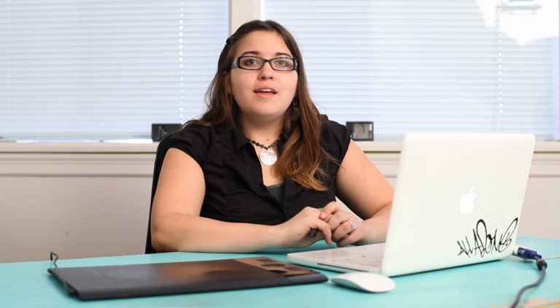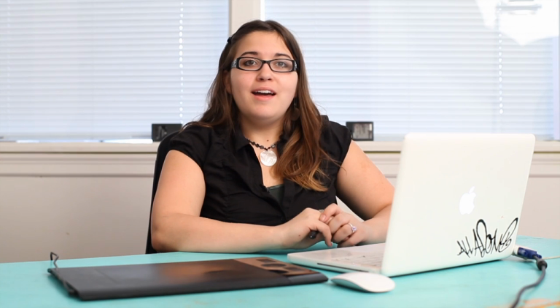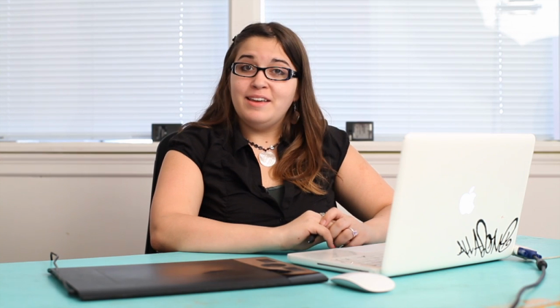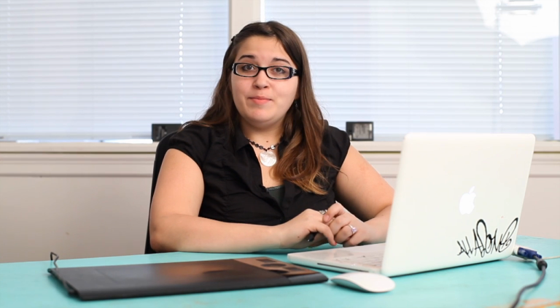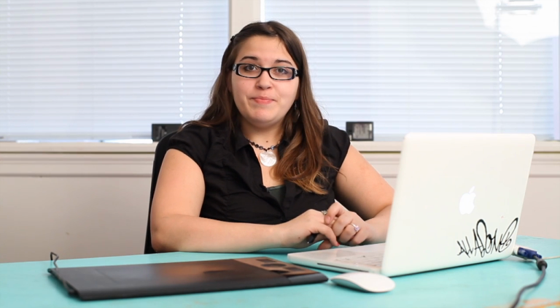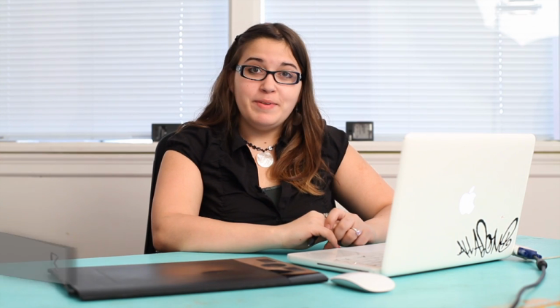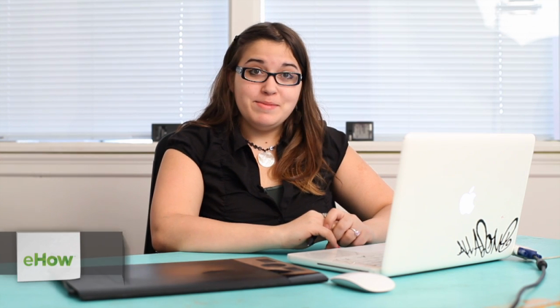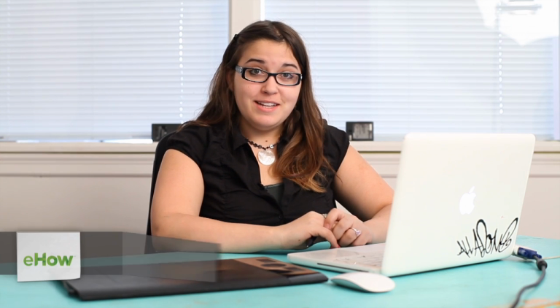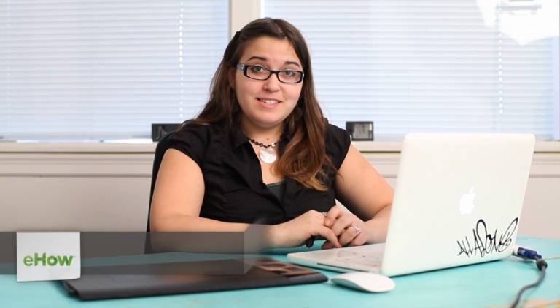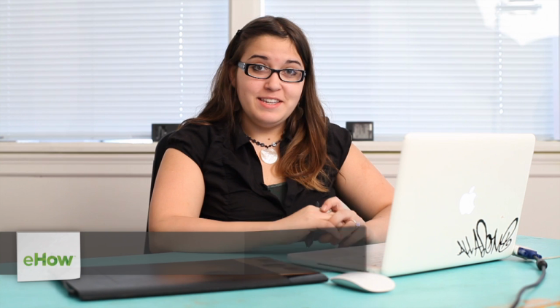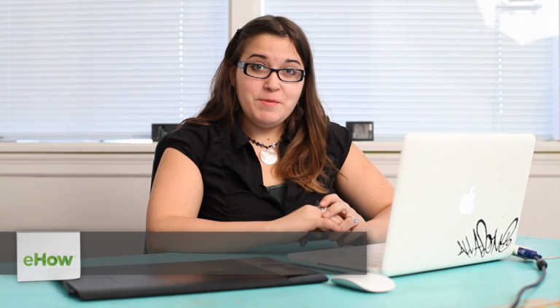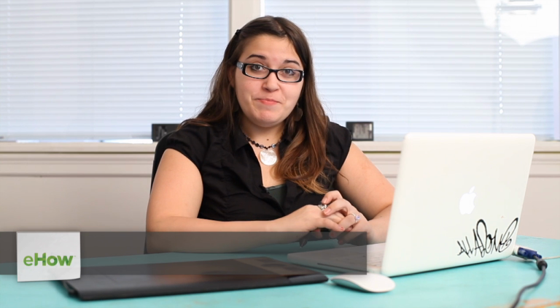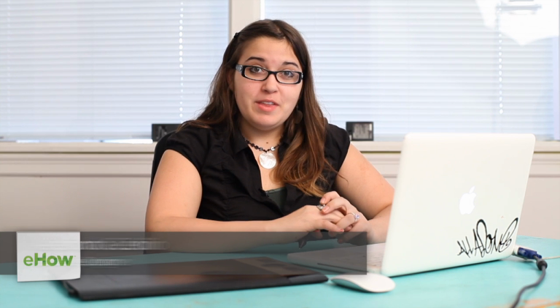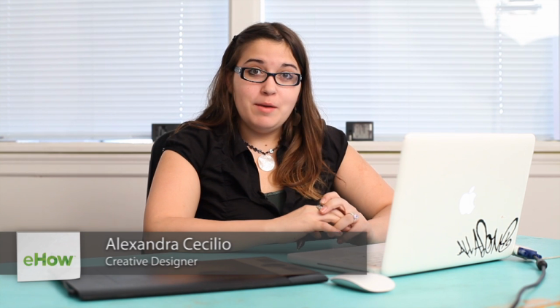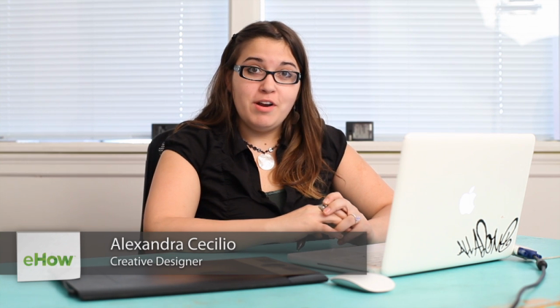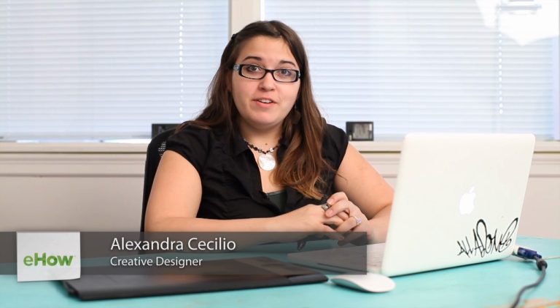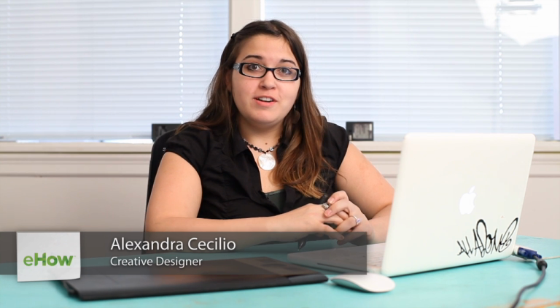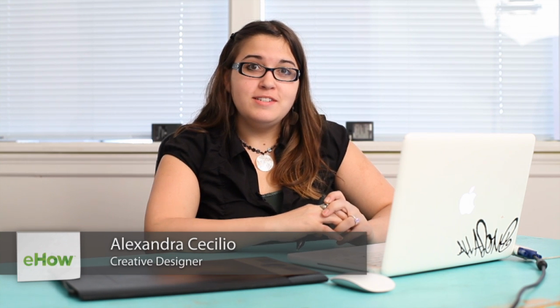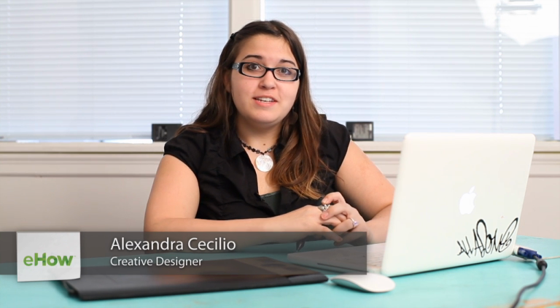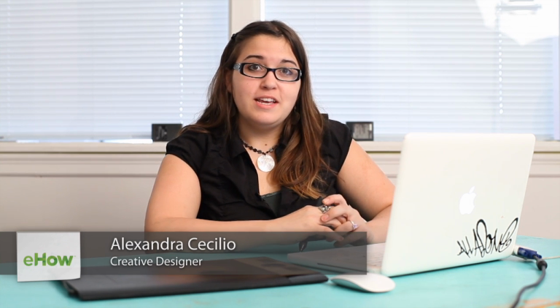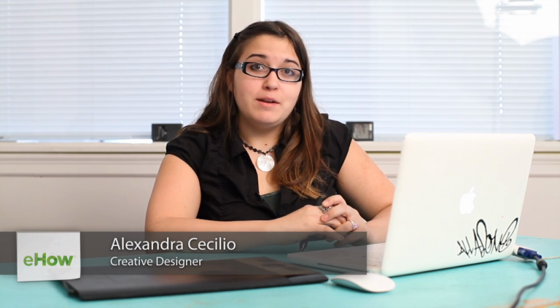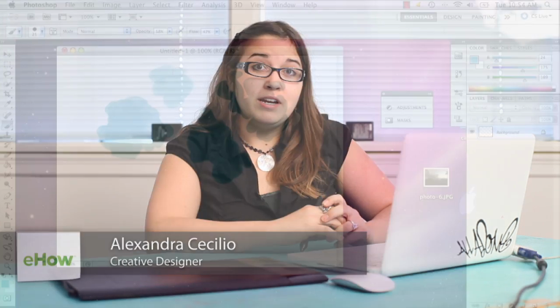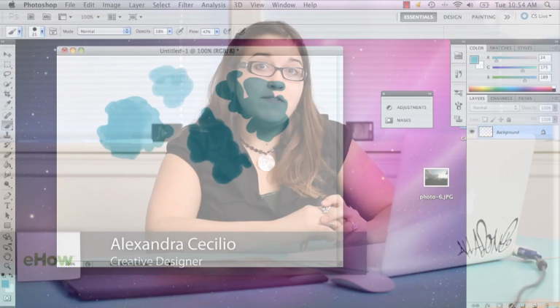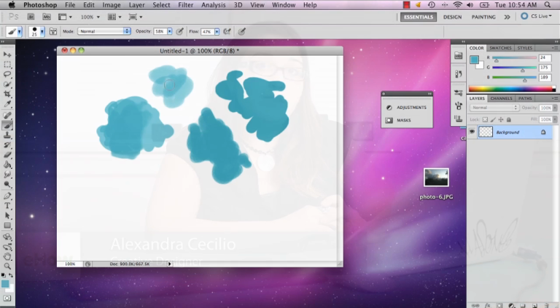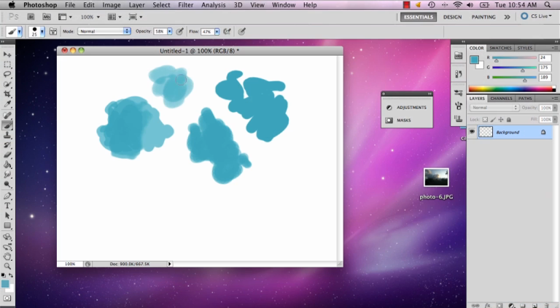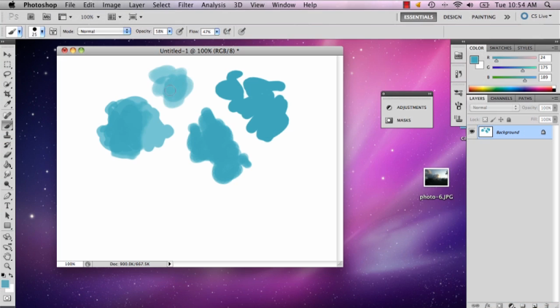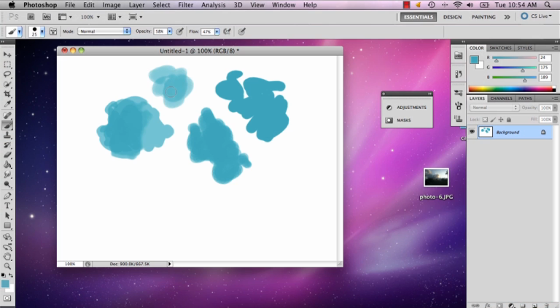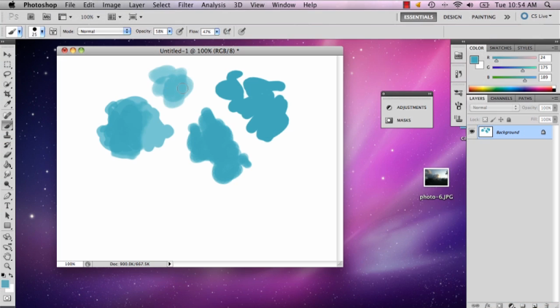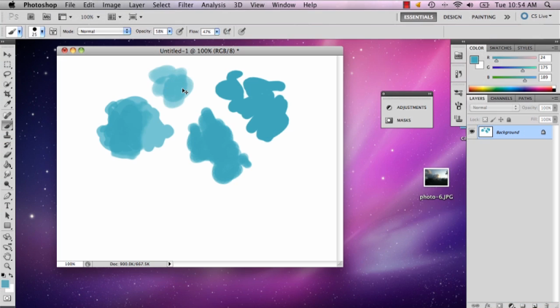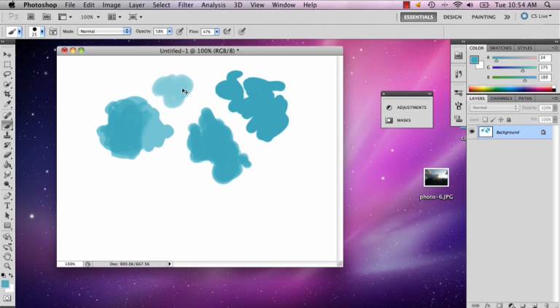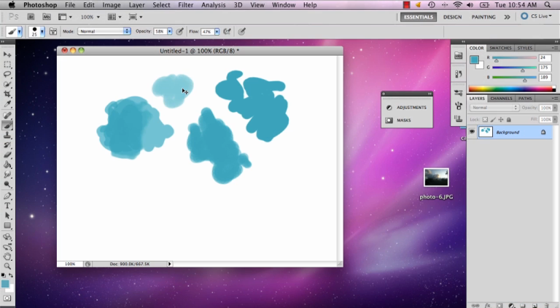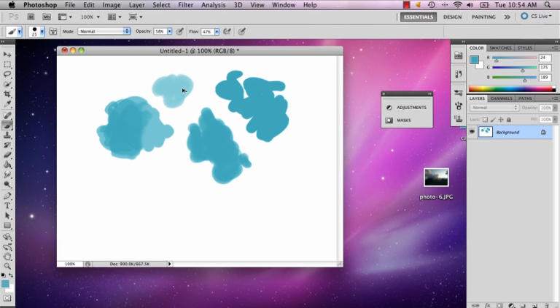Hi, my name is Alec Cecilio. I'm a graphic artist, and I'm going to give you some tips on painting in Photoshop.